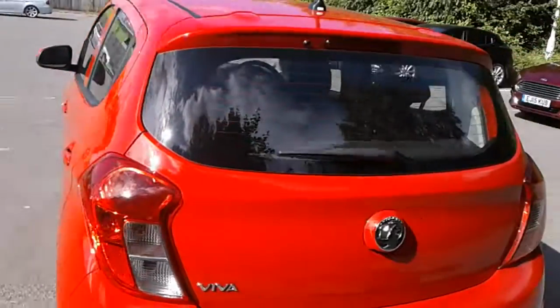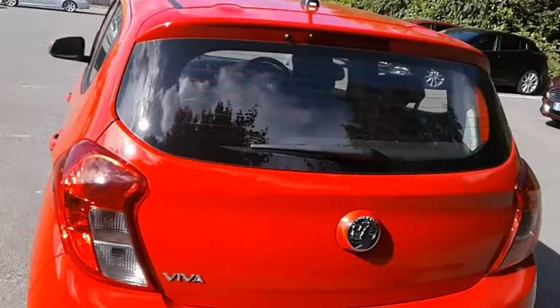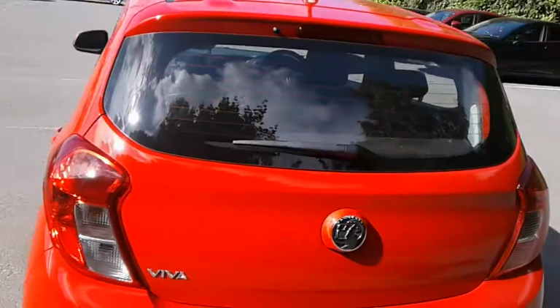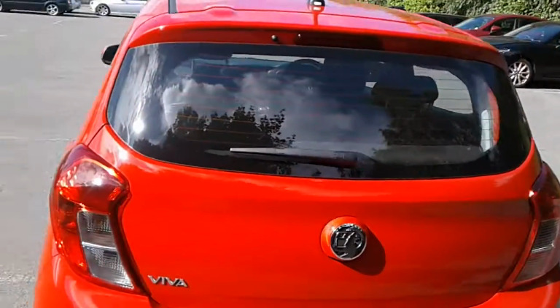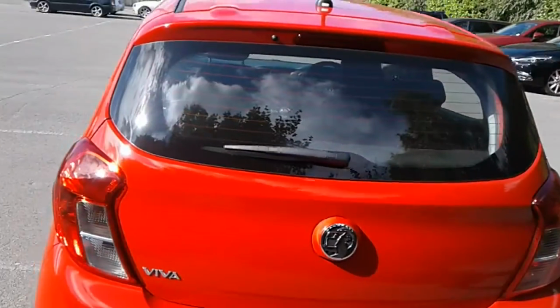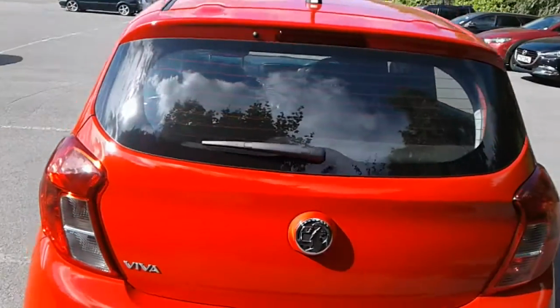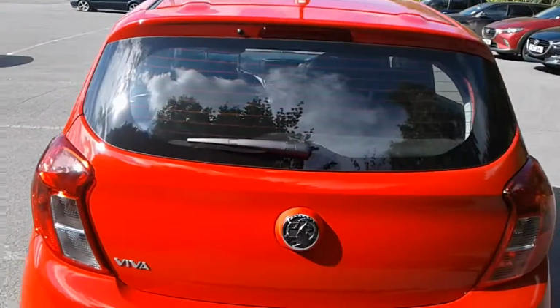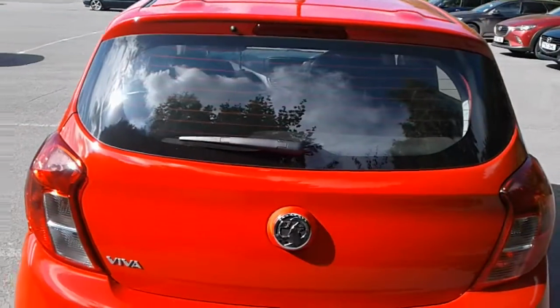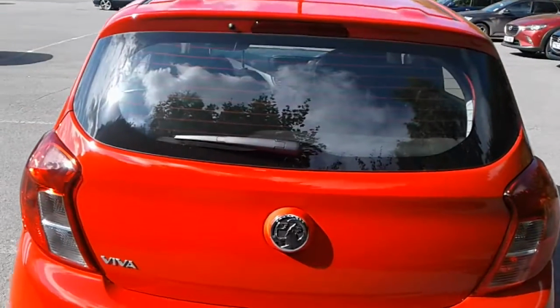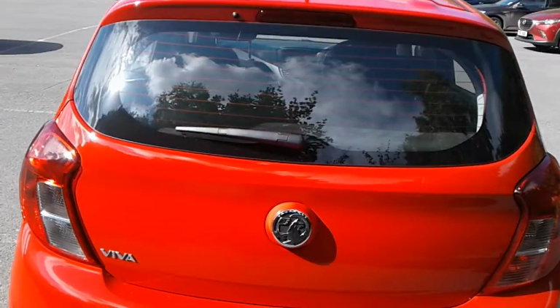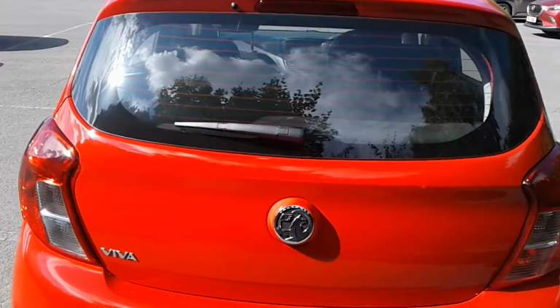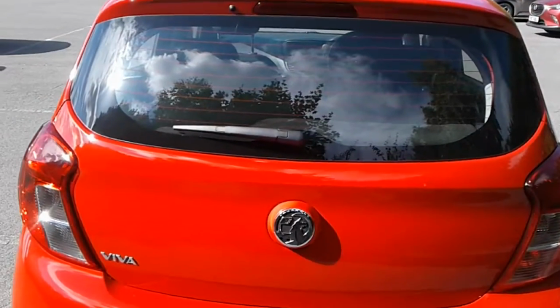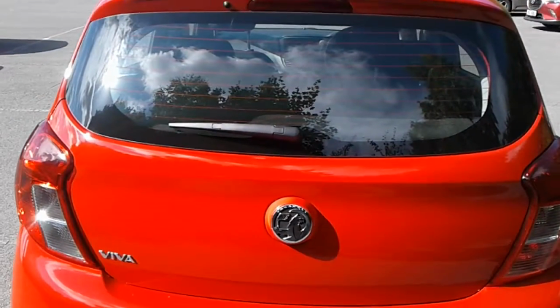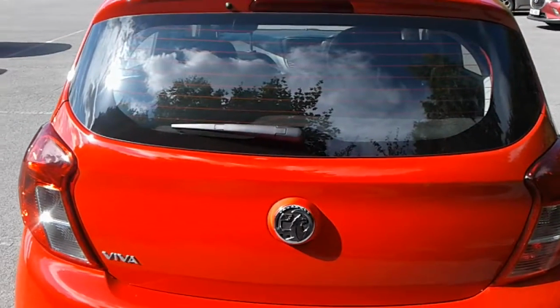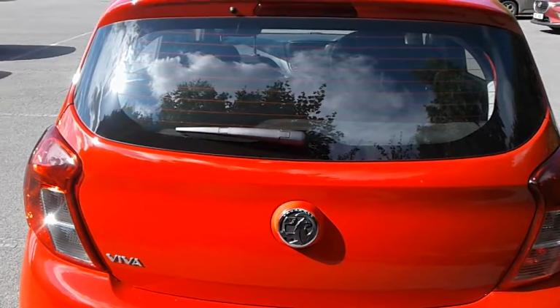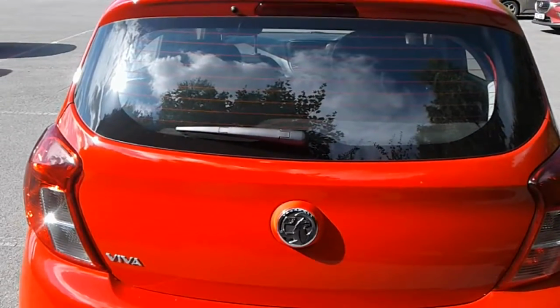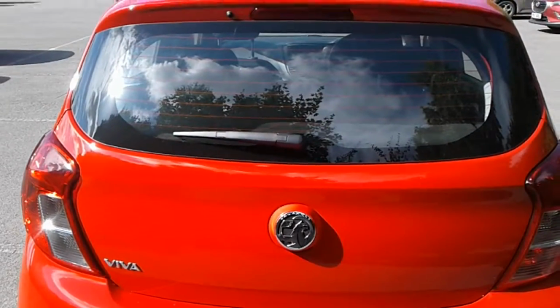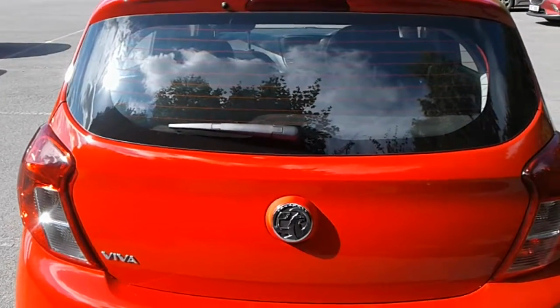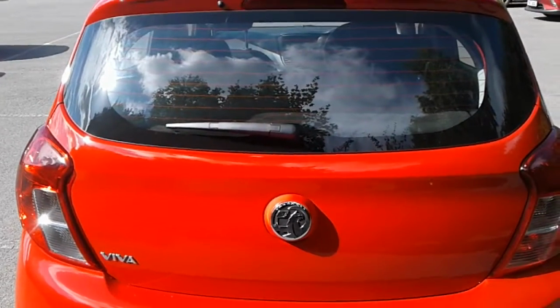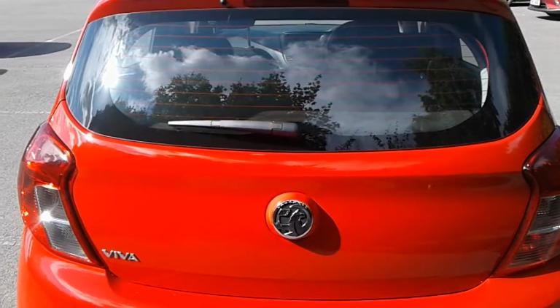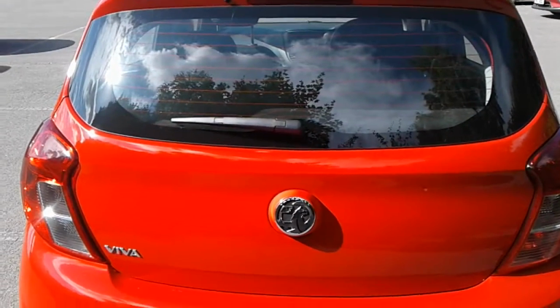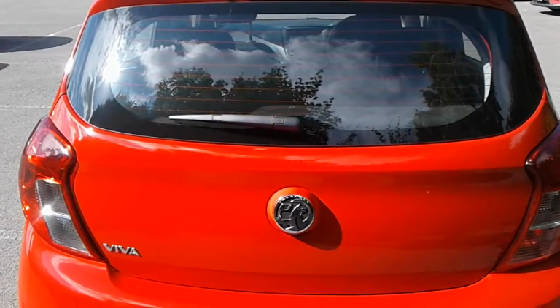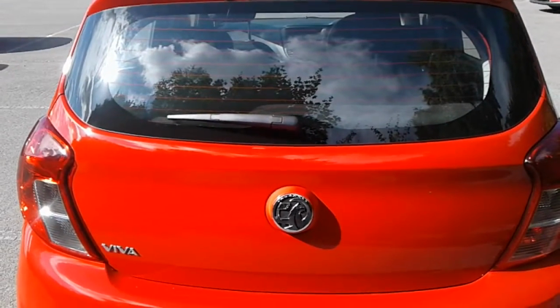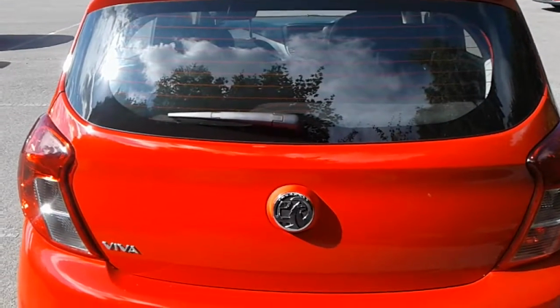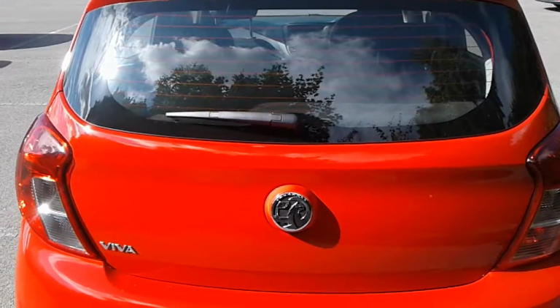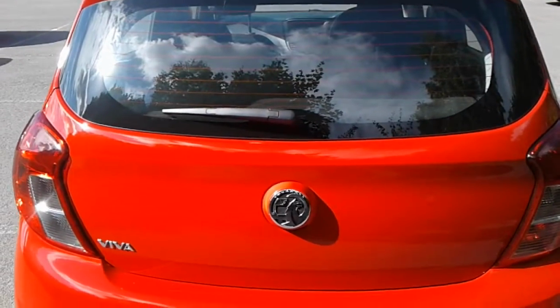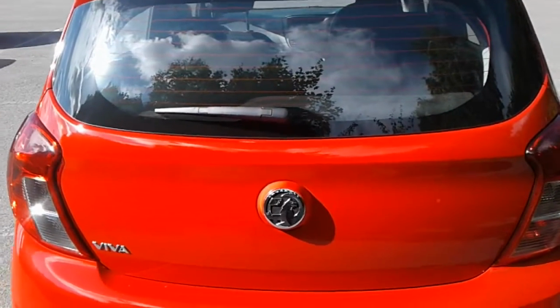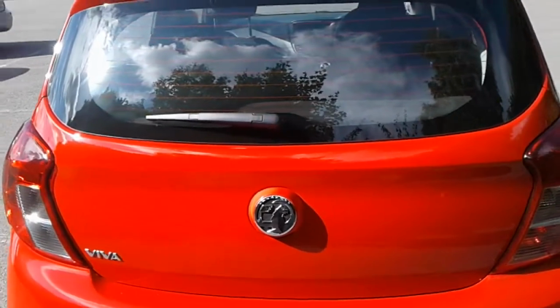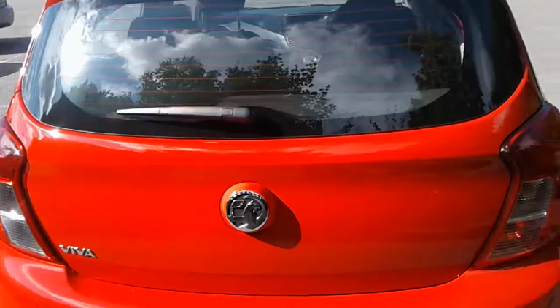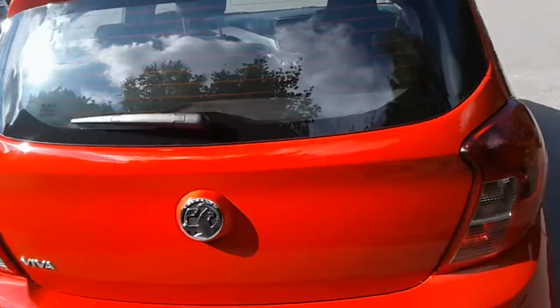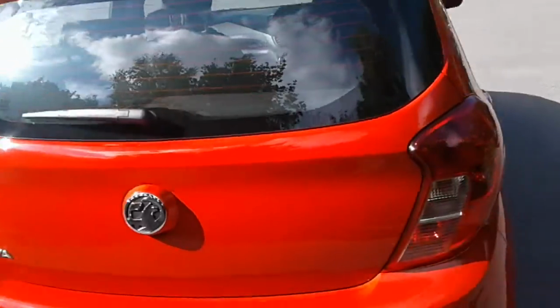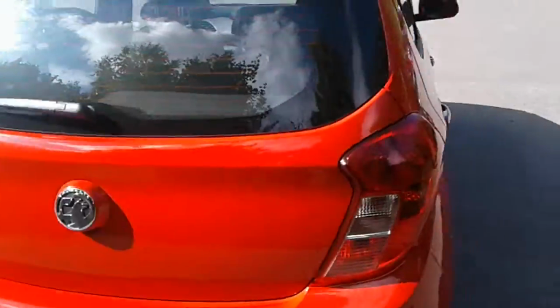There is a good sized boot in the Viva, with plenty of room for your weekly shop. If you need more space, the seats do fold down.